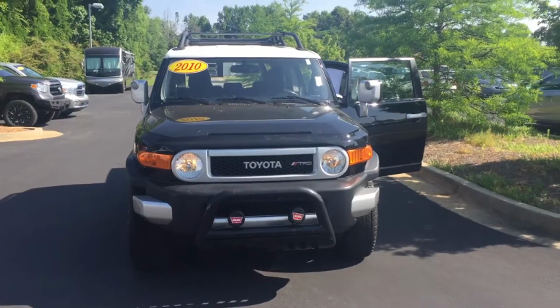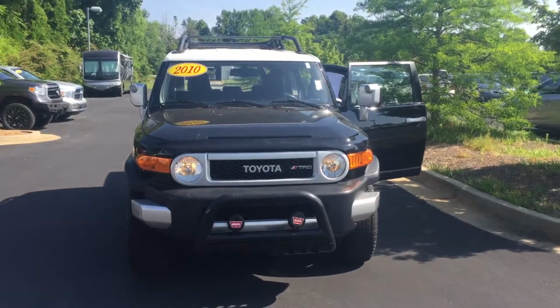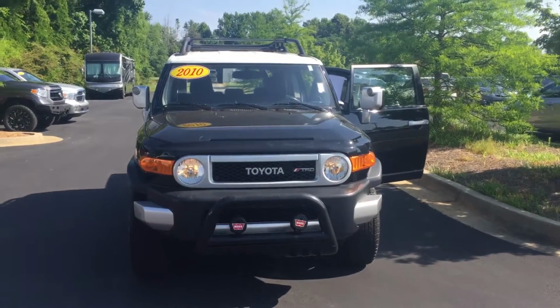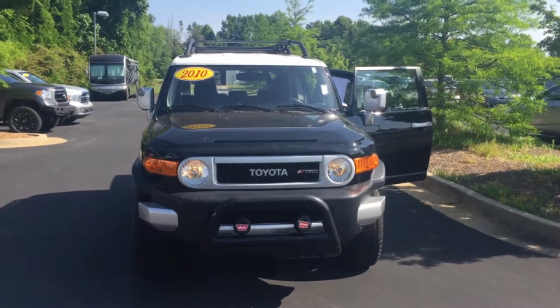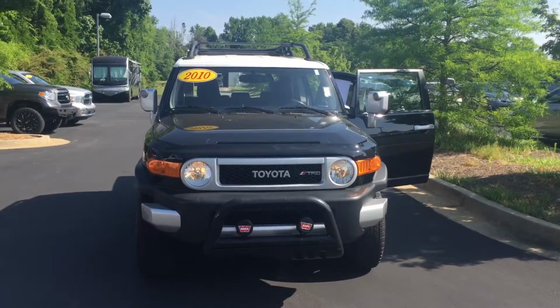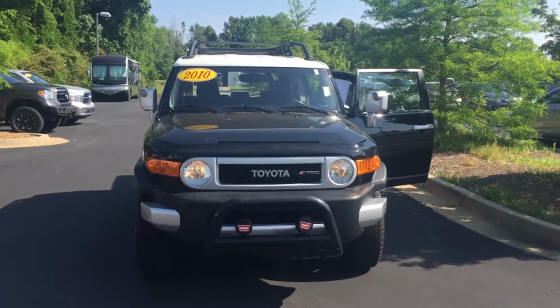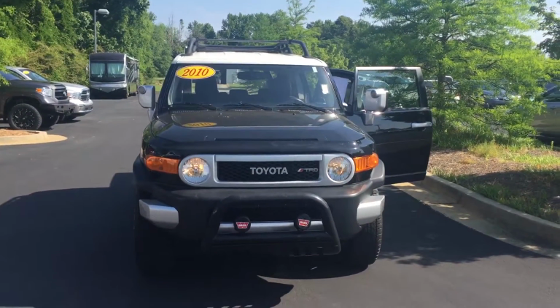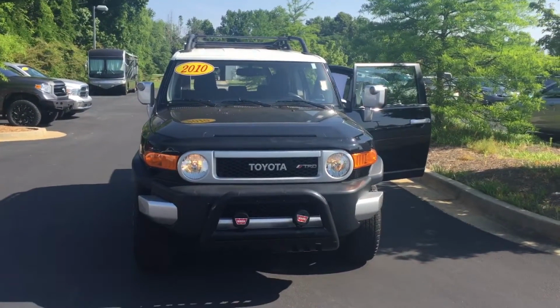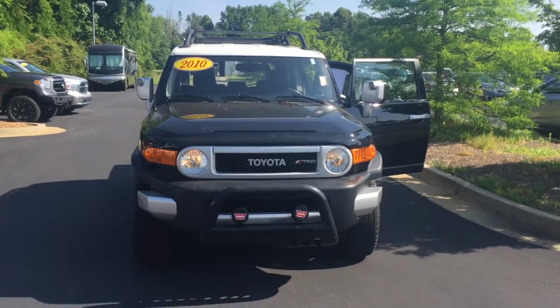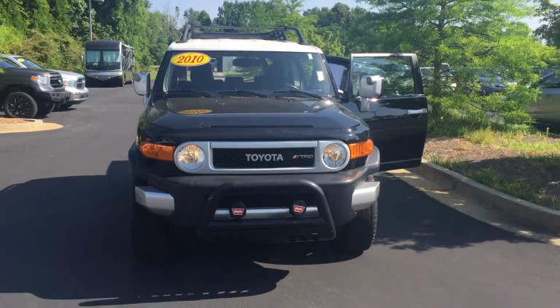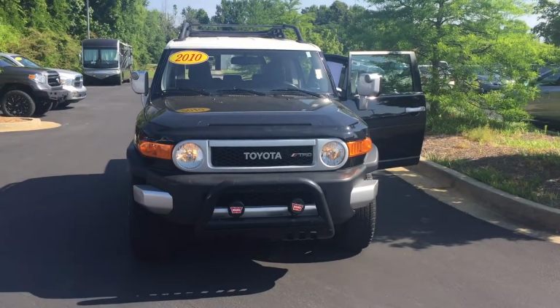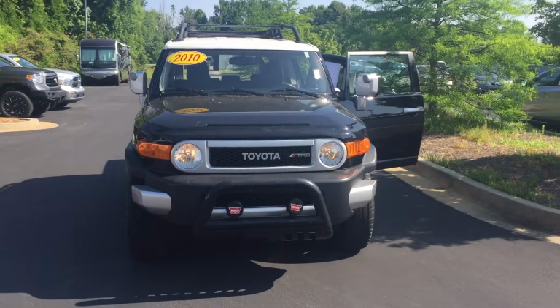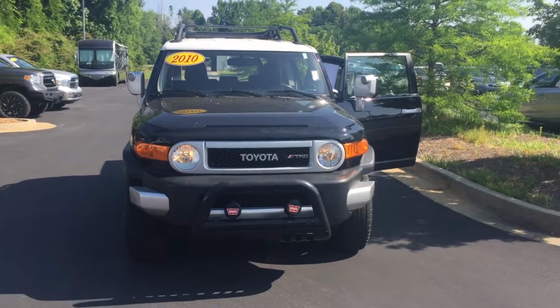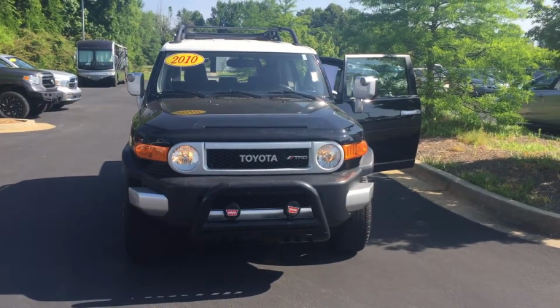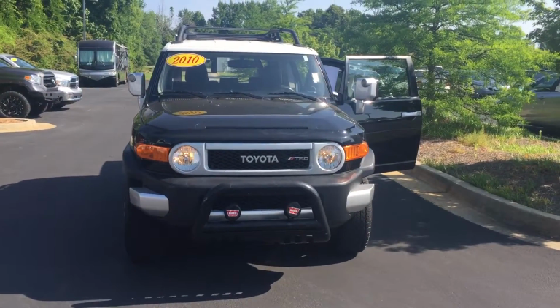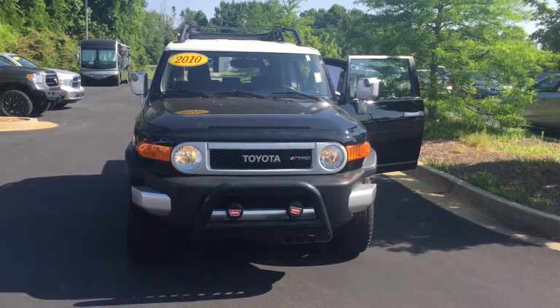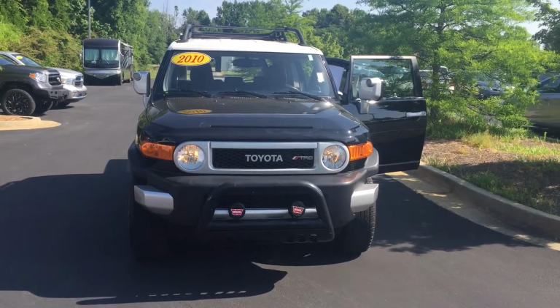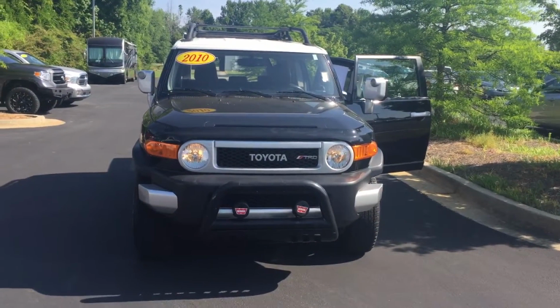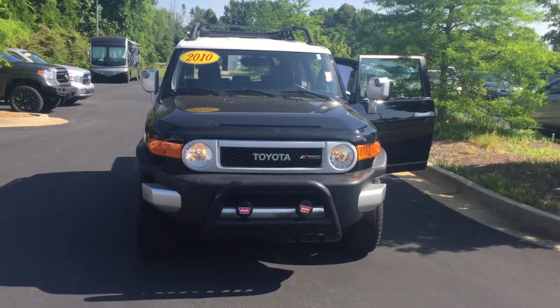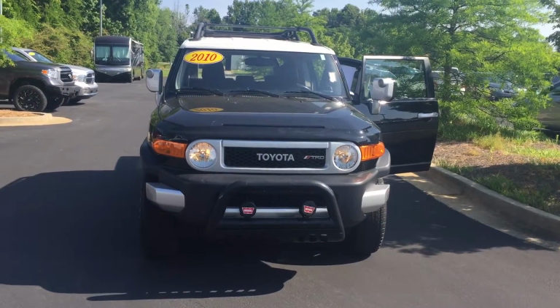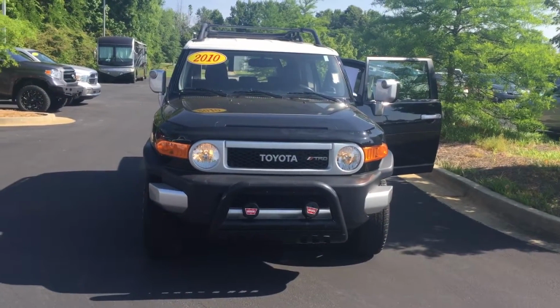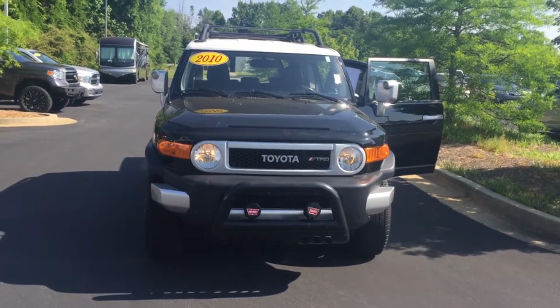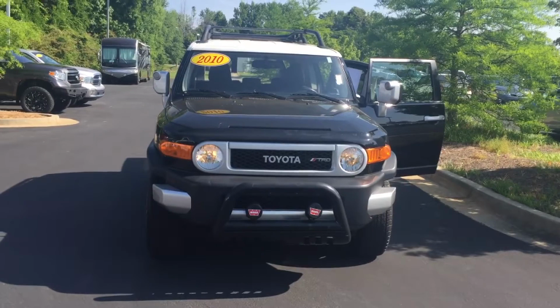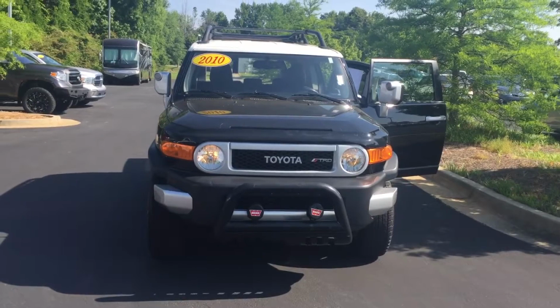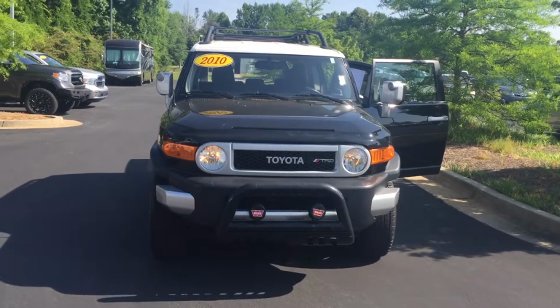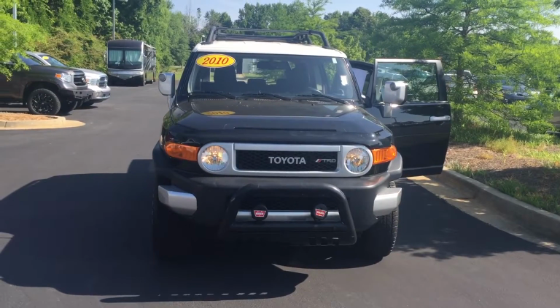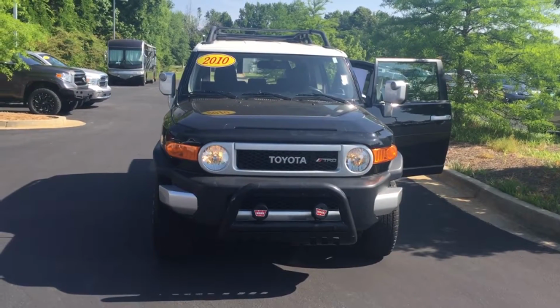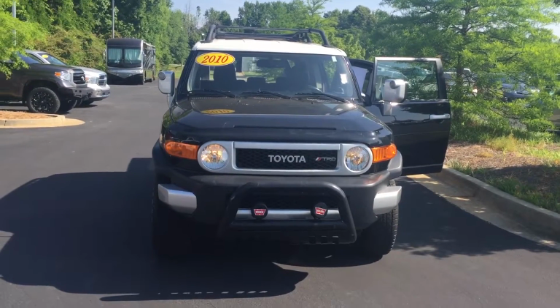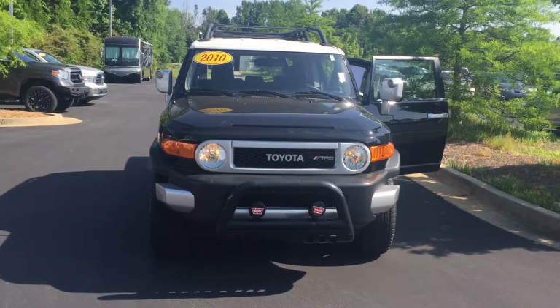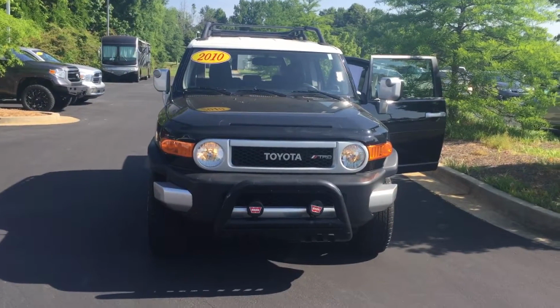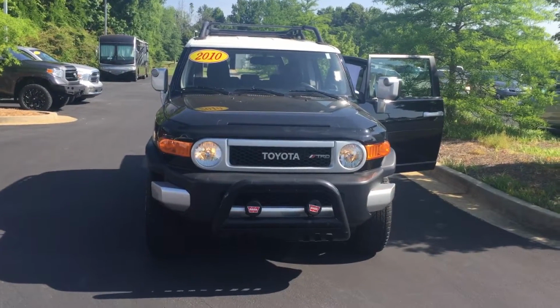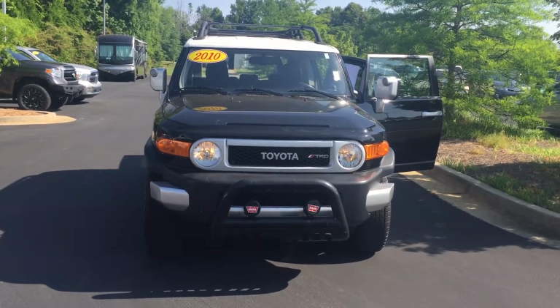Good morning. This is Wanda with LaGrange Toyota doing a short walk around on the 2010 FJ Cruiser.